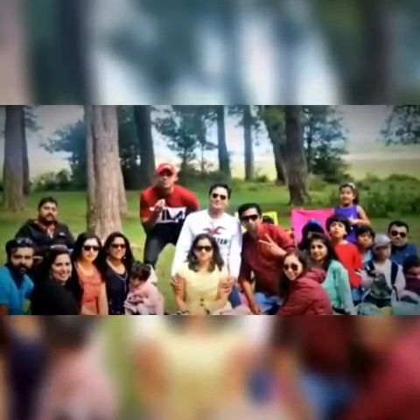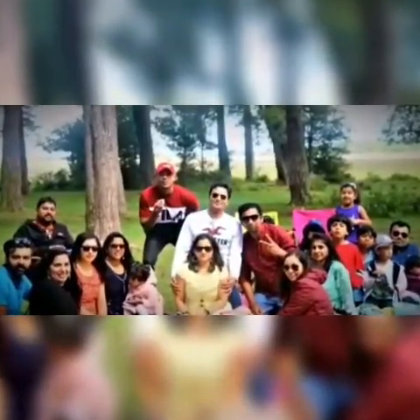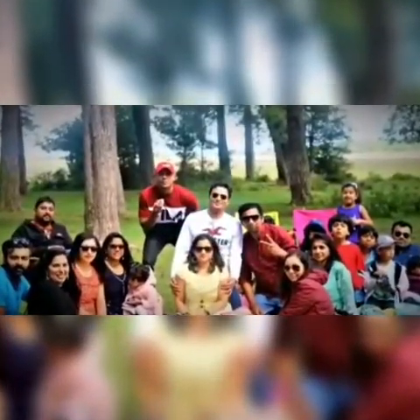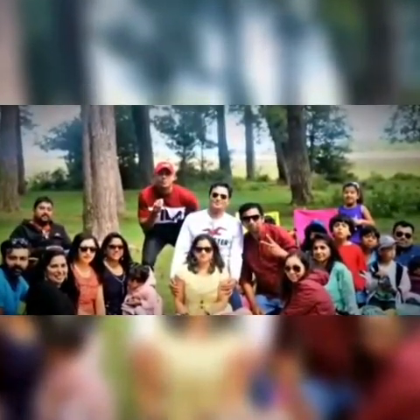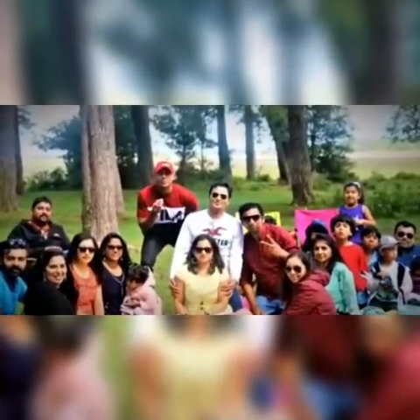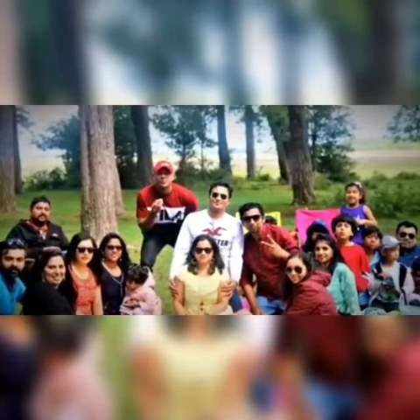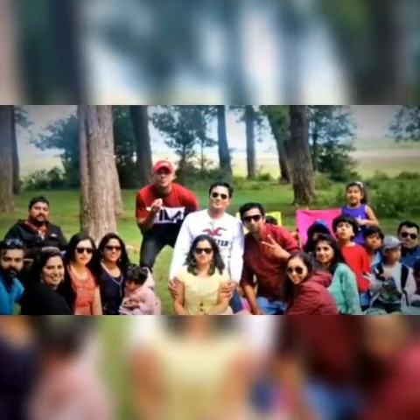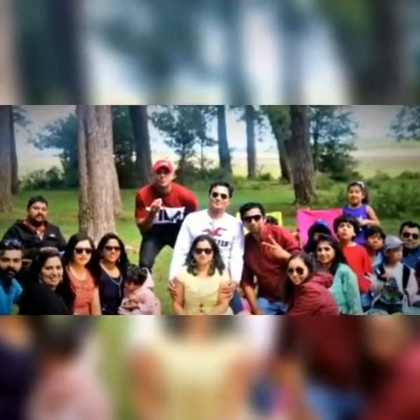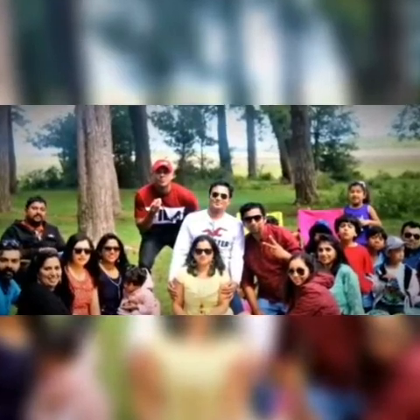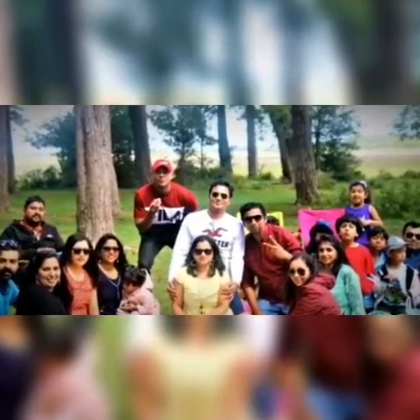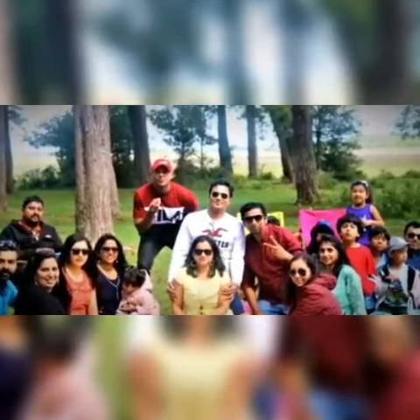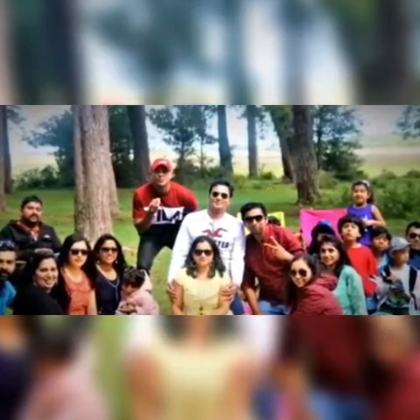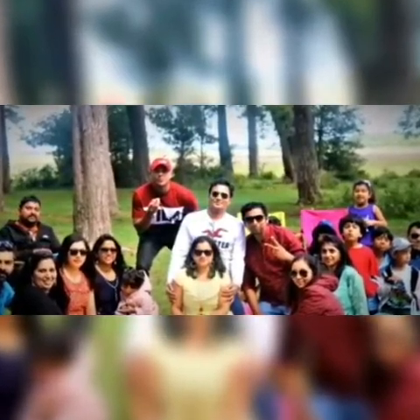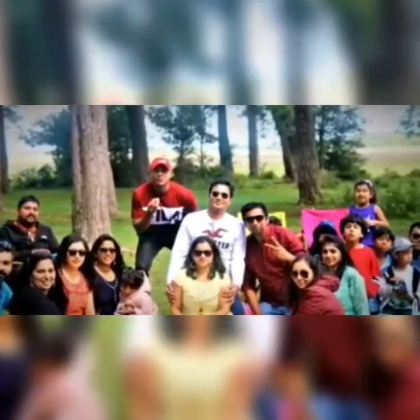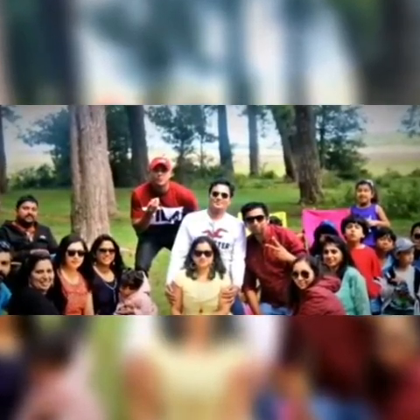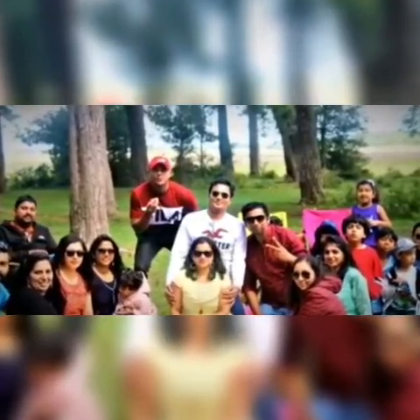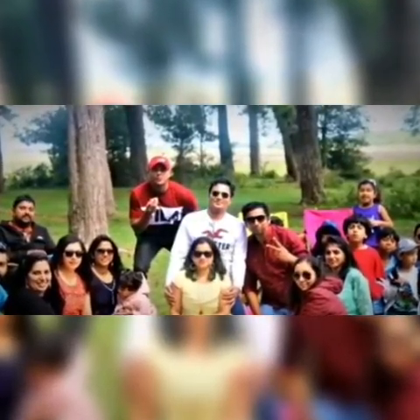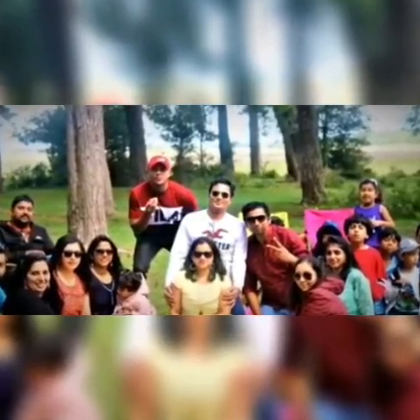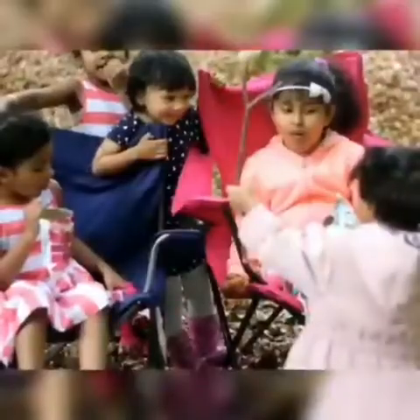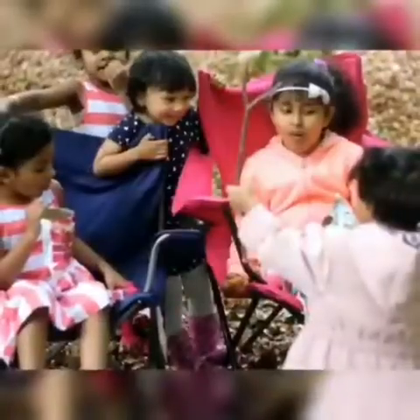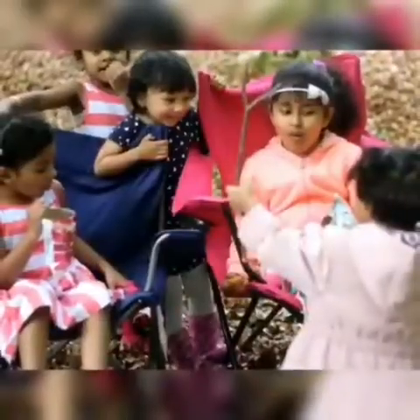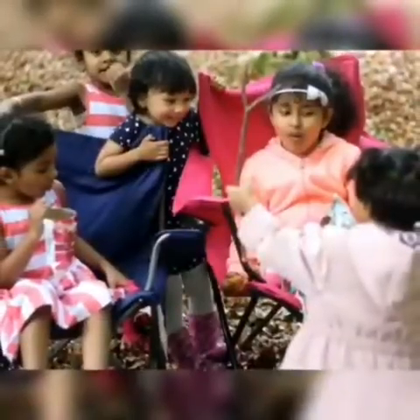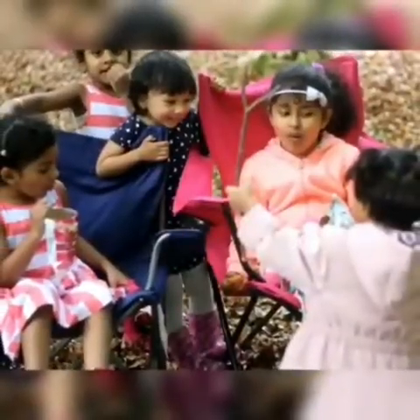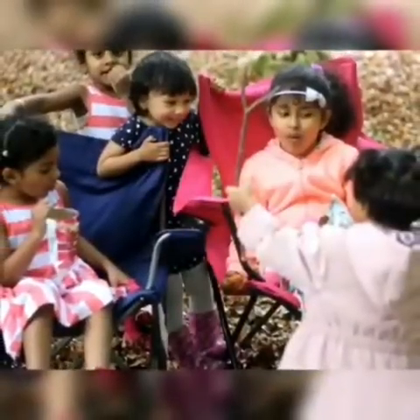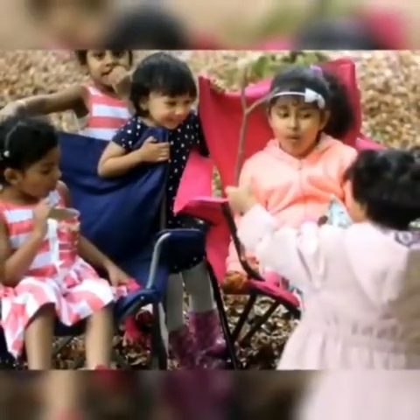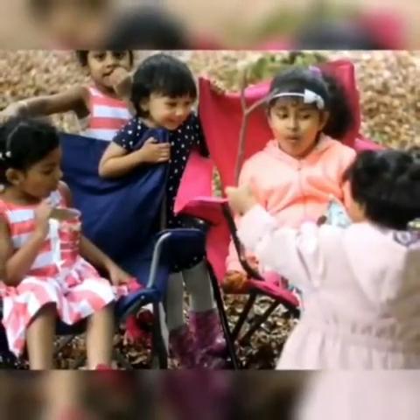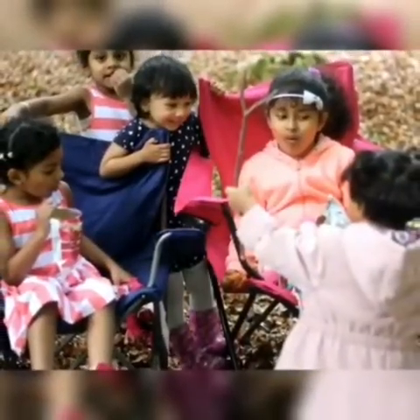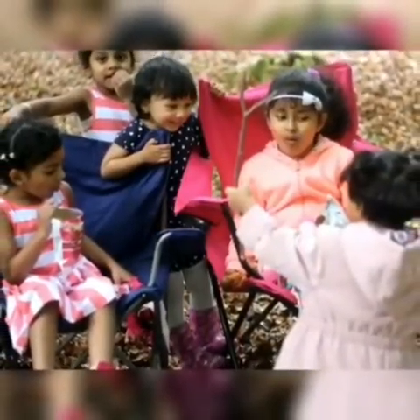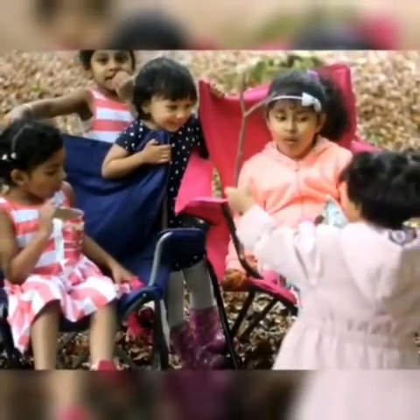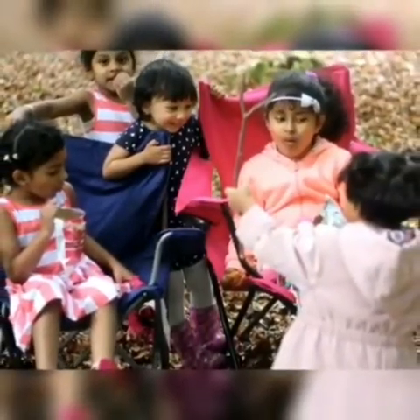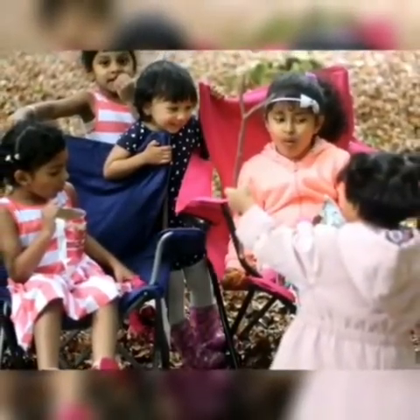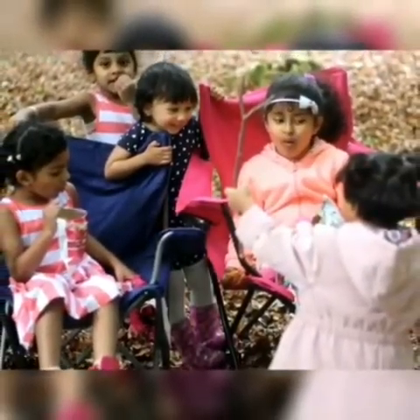This is our family. This is our family — everybody is going to visit.